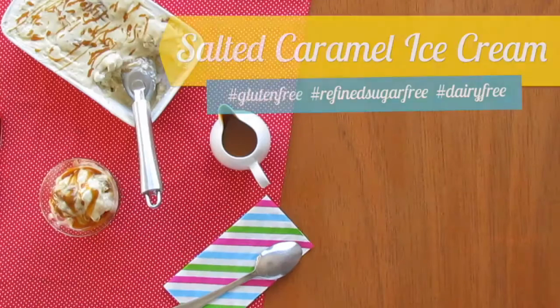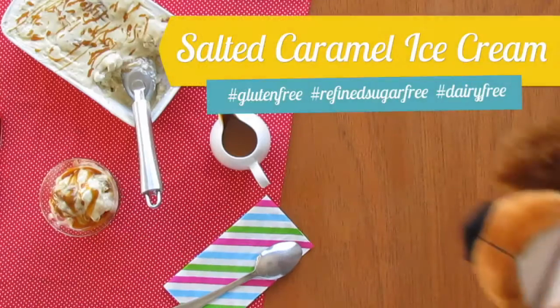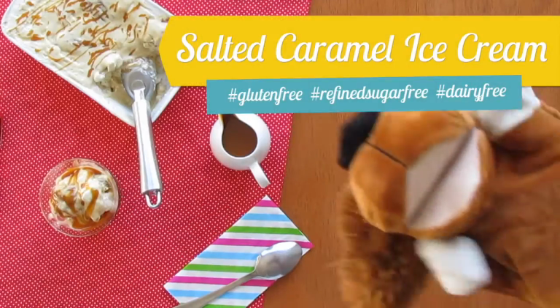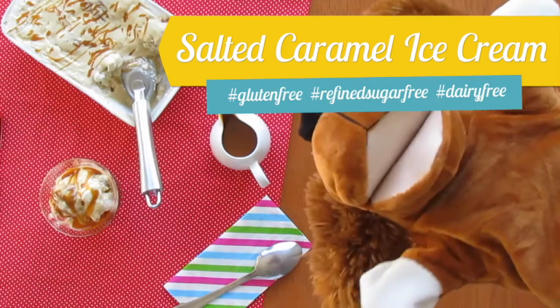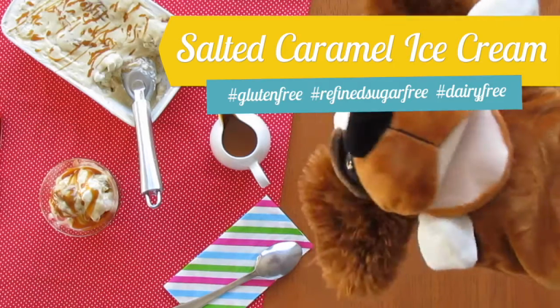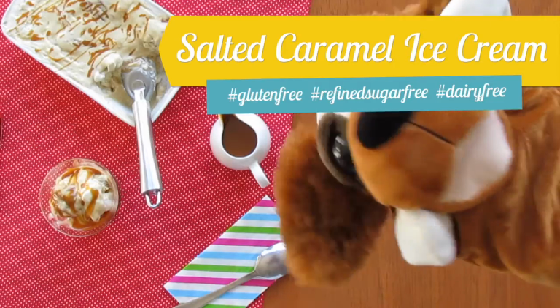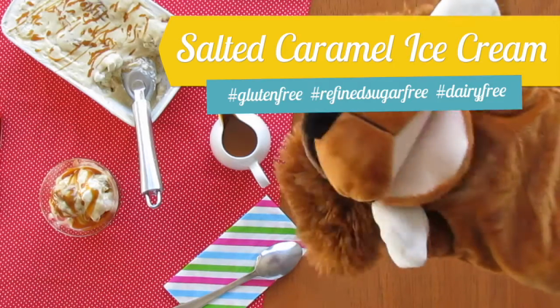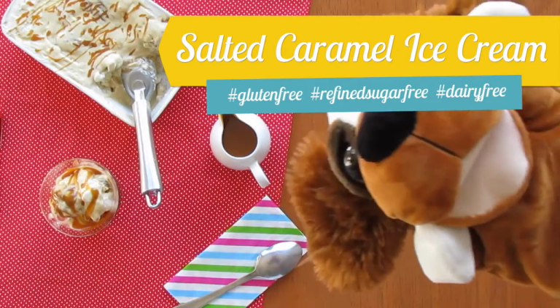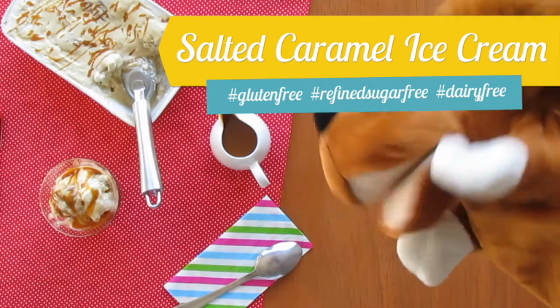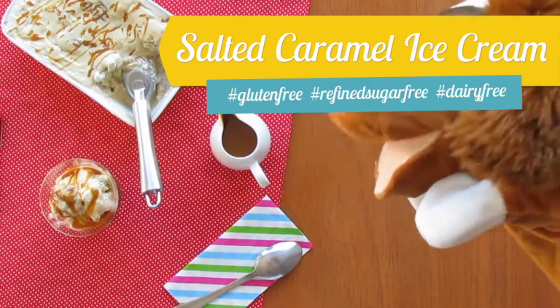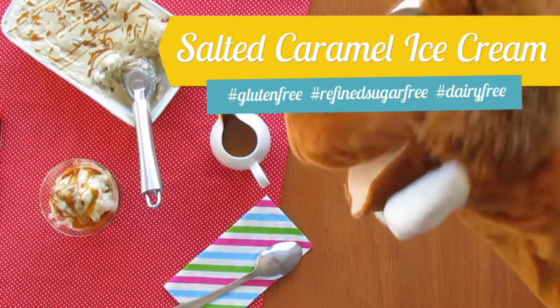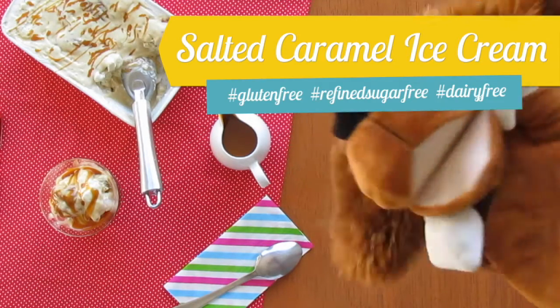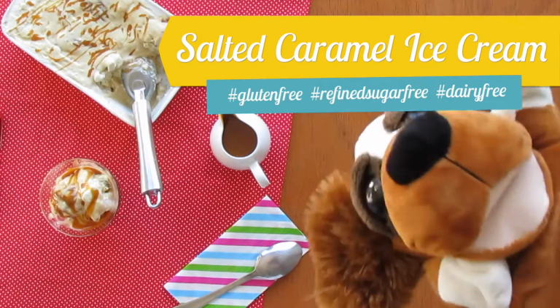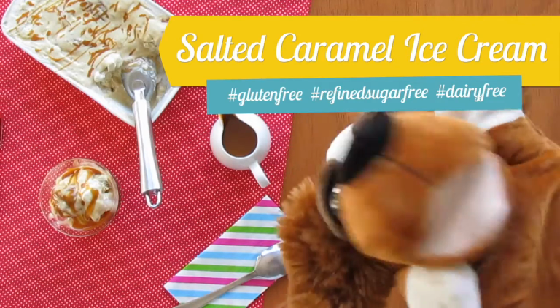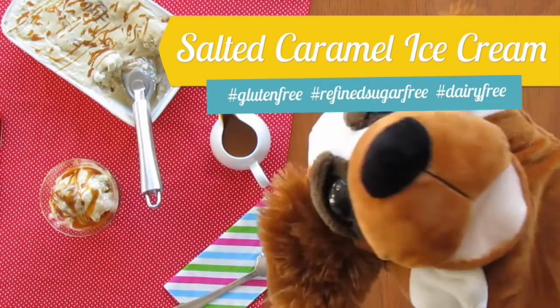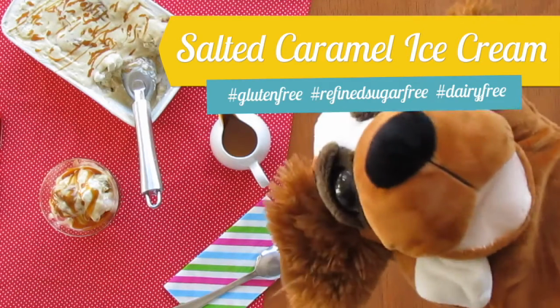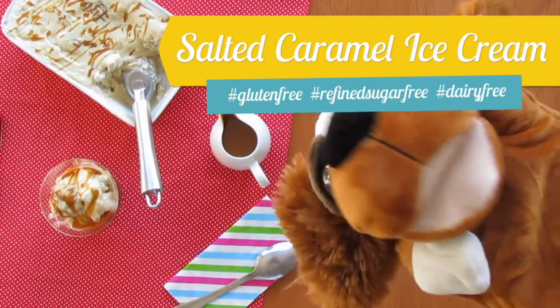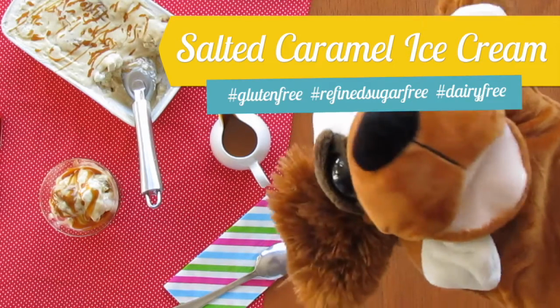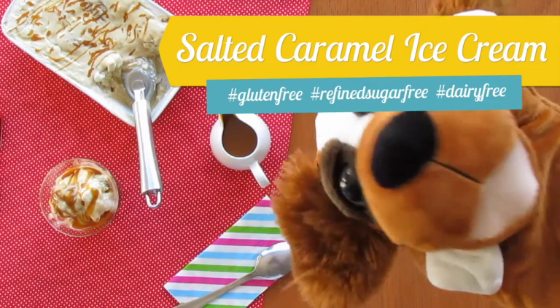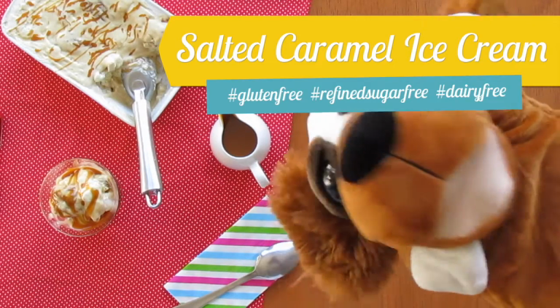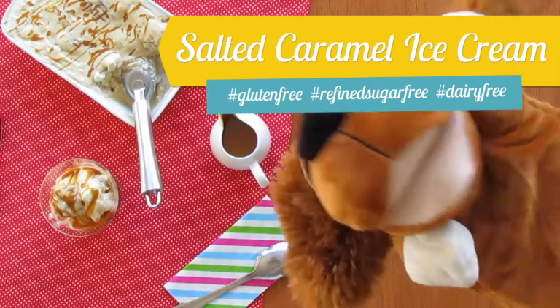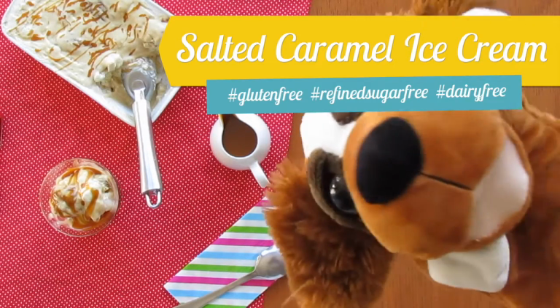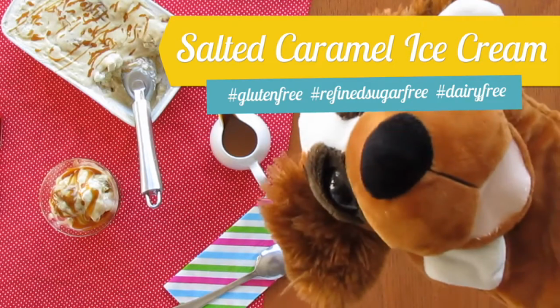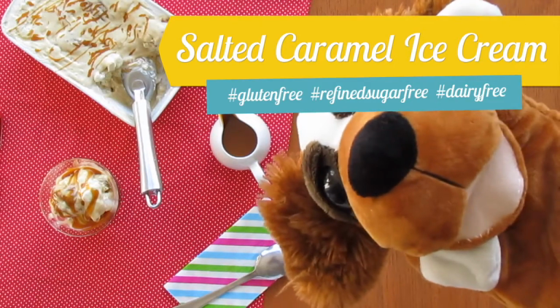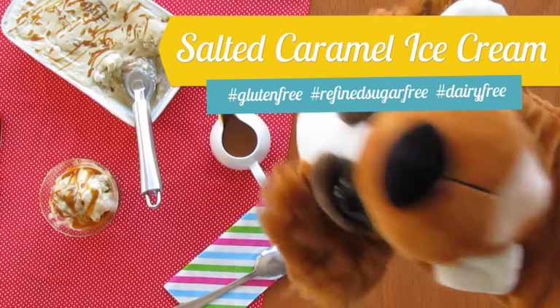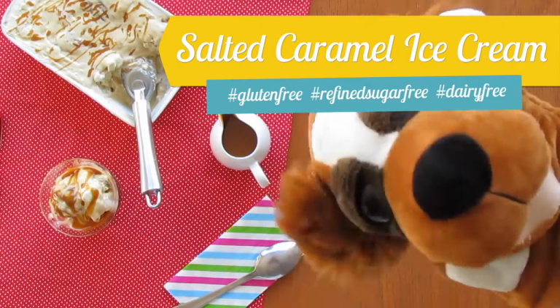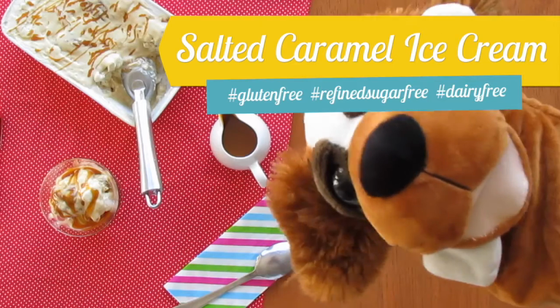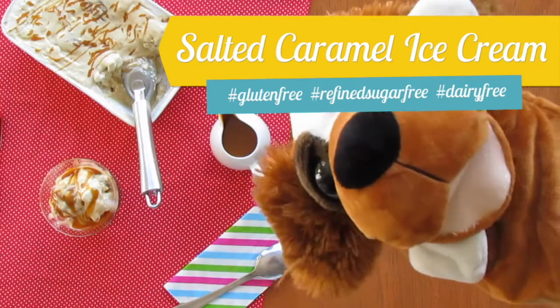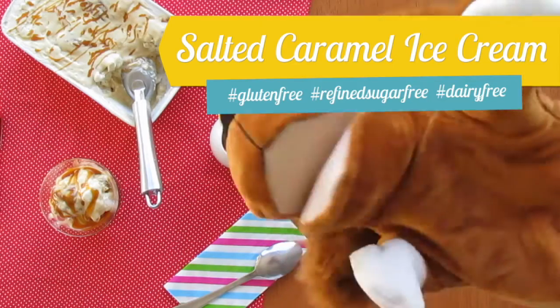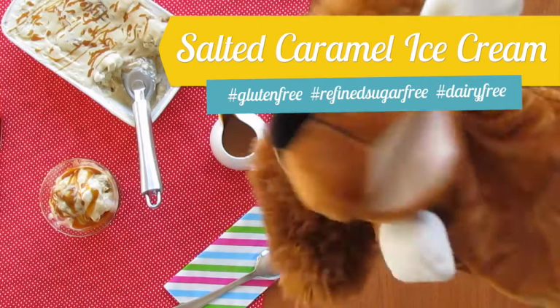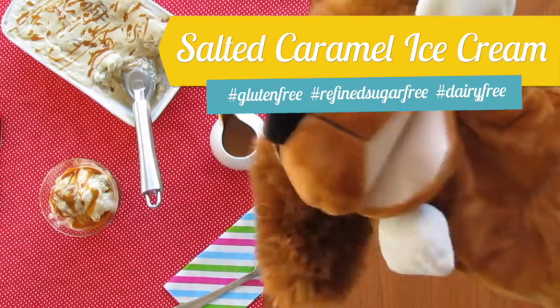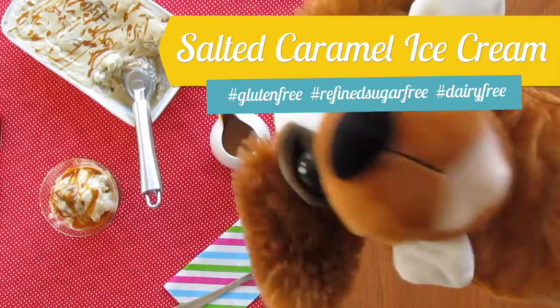Hi everyone! Today's recipe is this gorgeous salted caramel ice cream. Let's make it together!